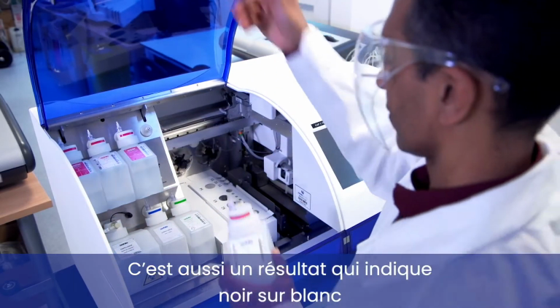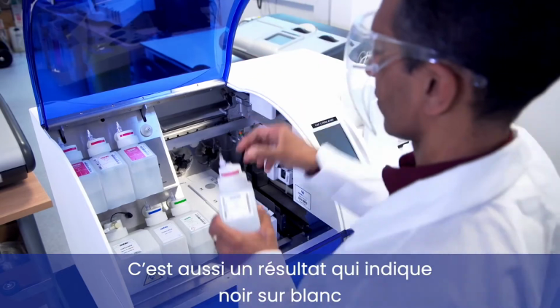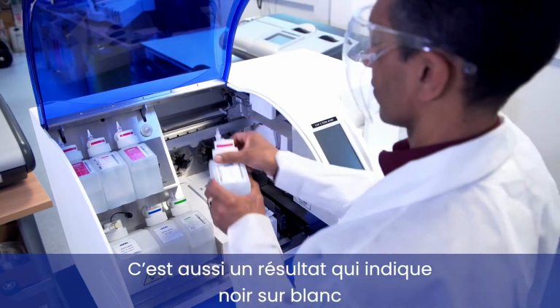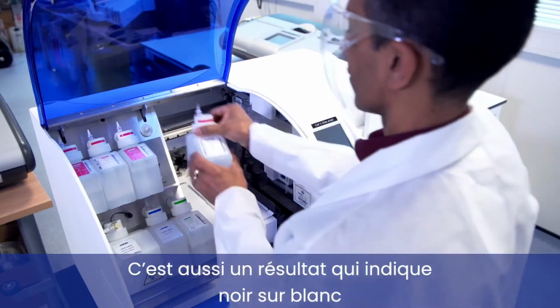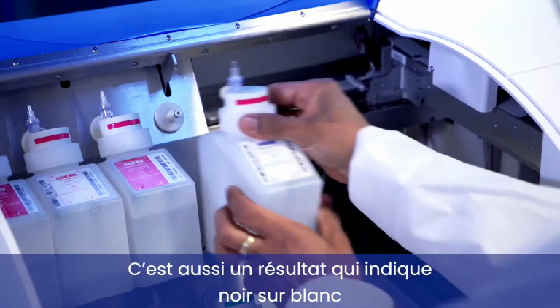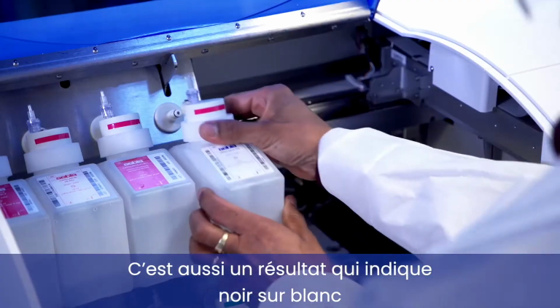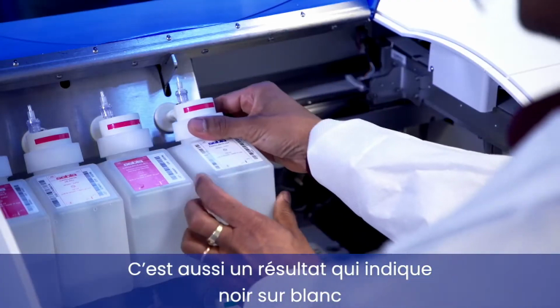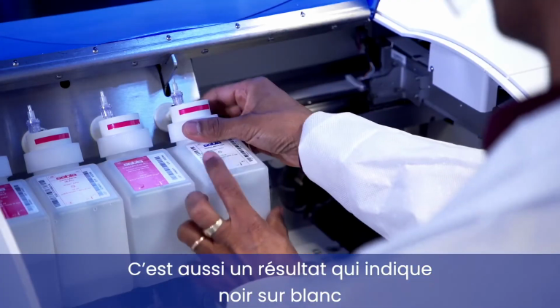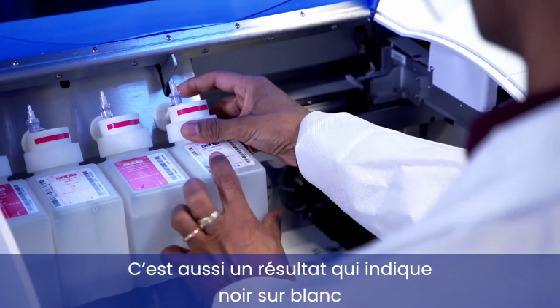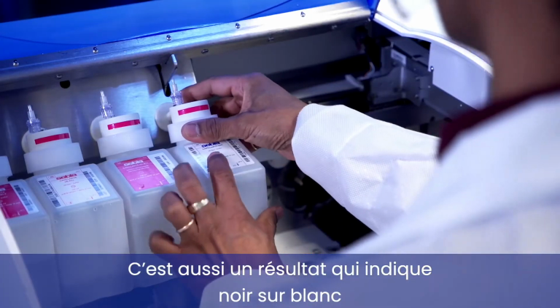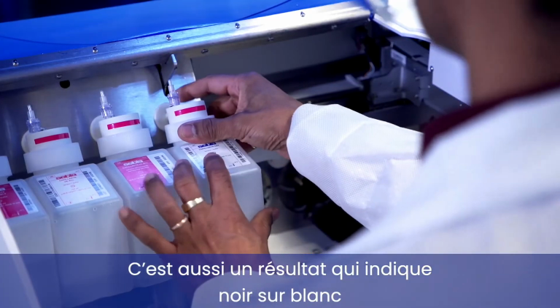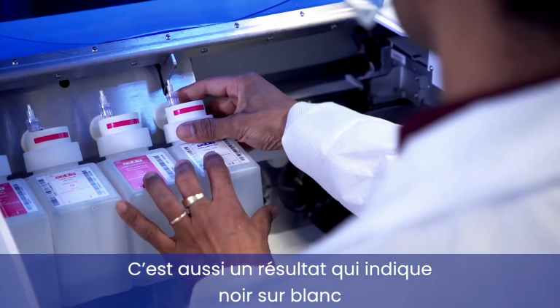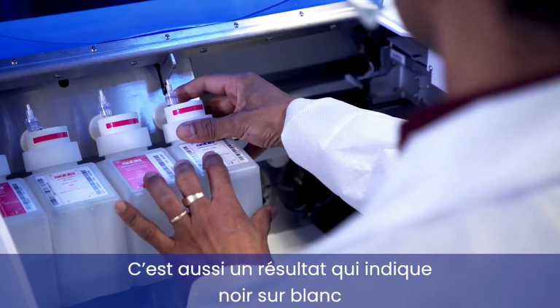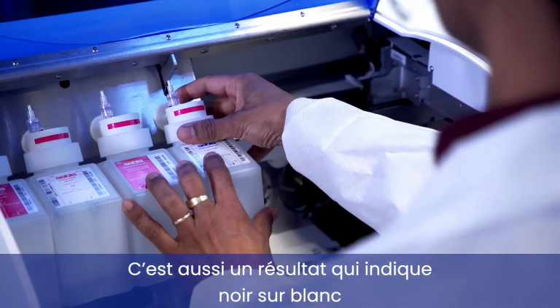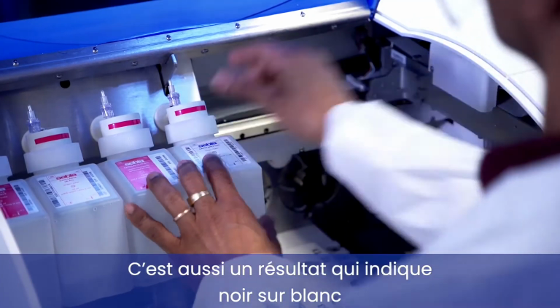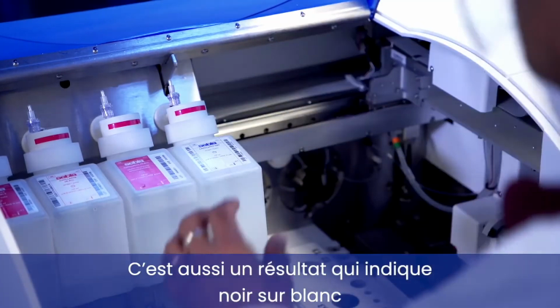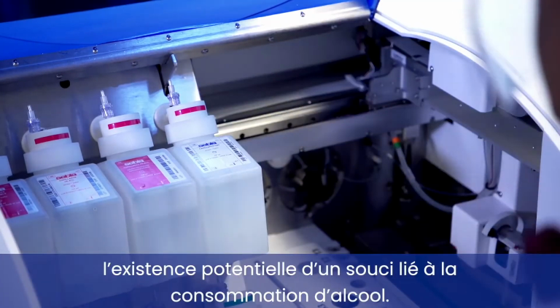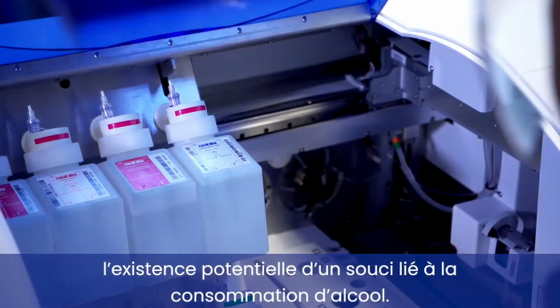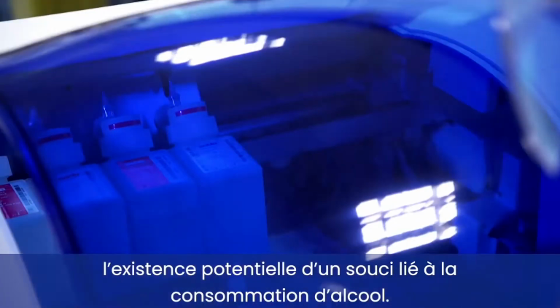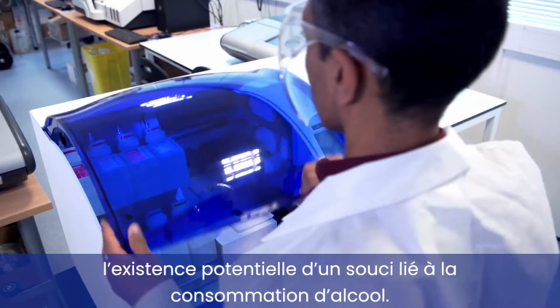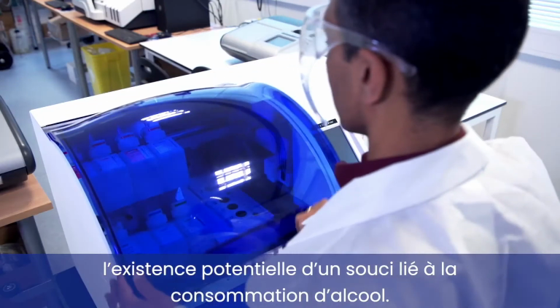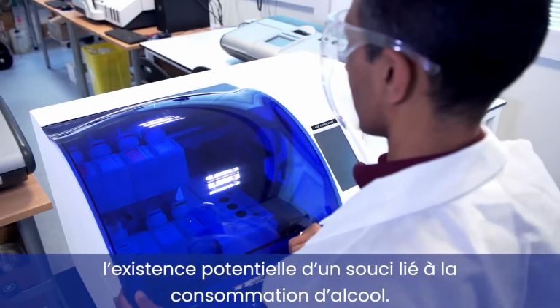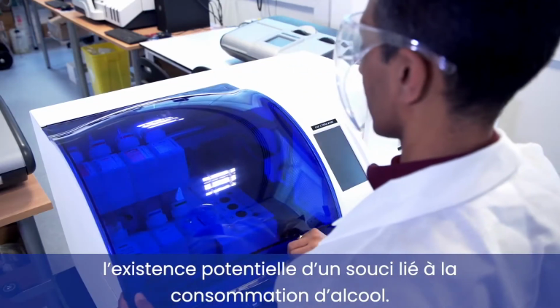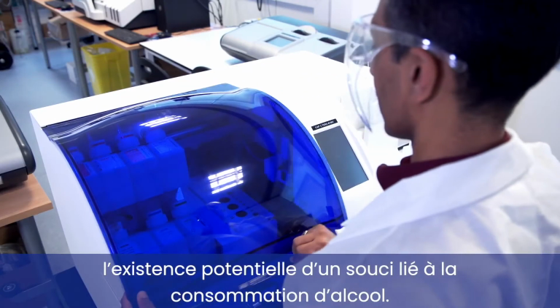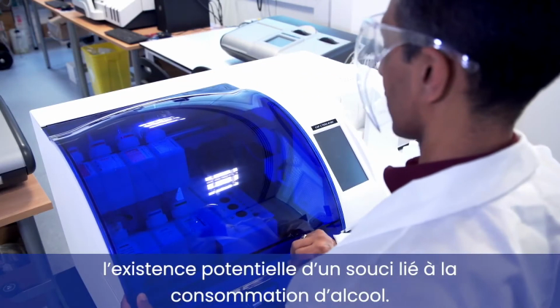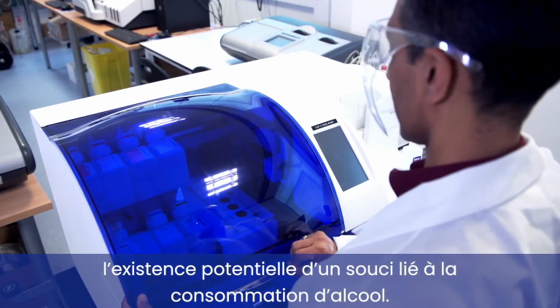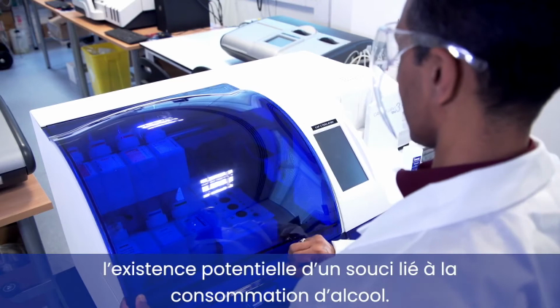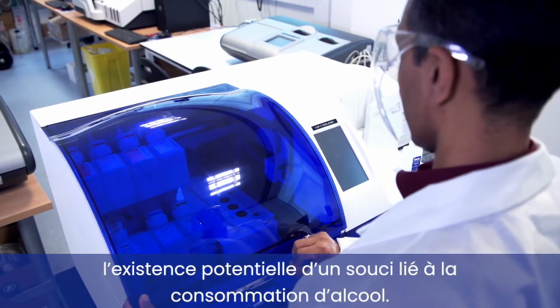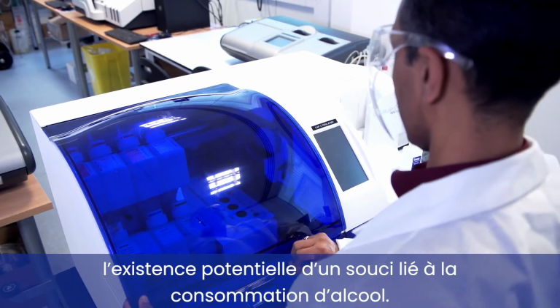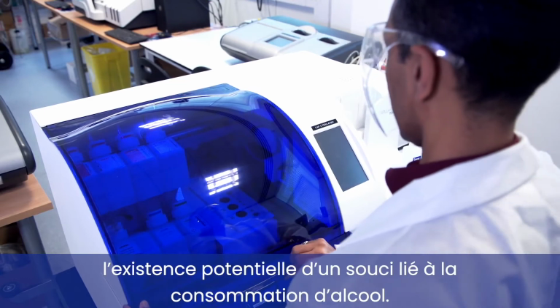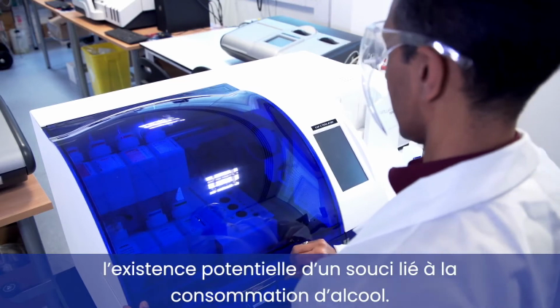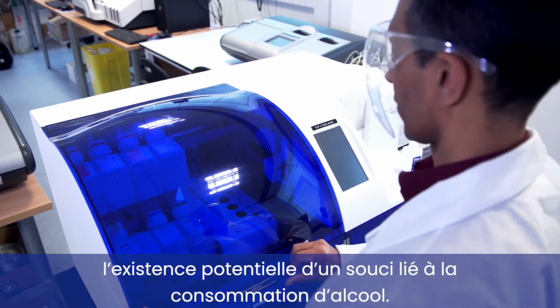It is a result which indicates in black and white that there may be an issue with the consumption of alcohol.